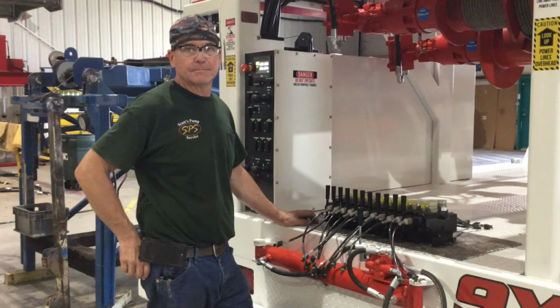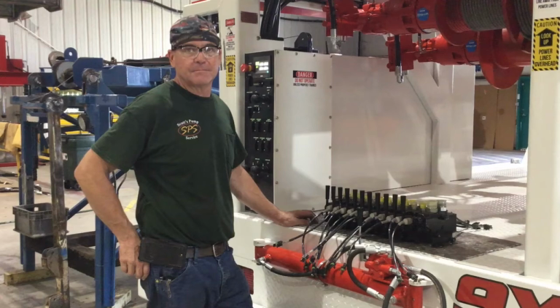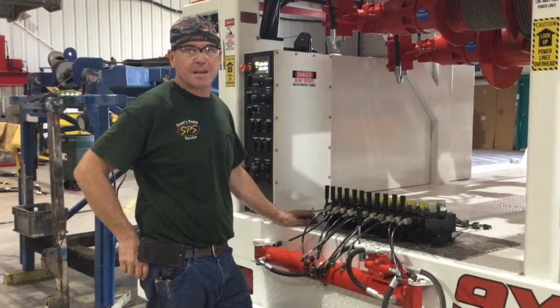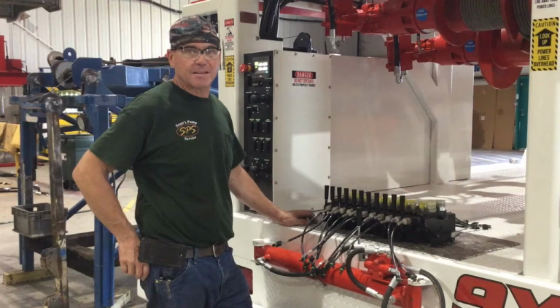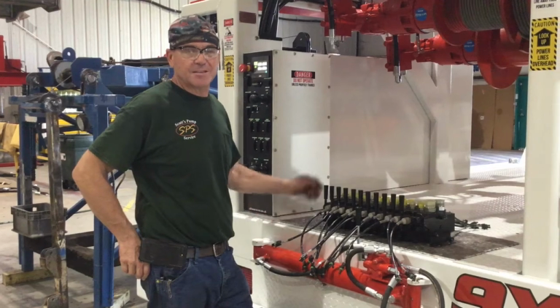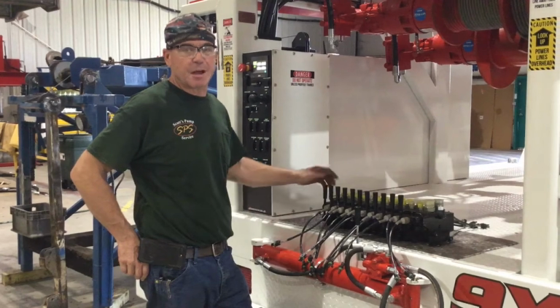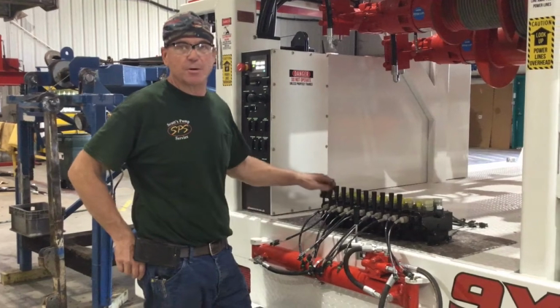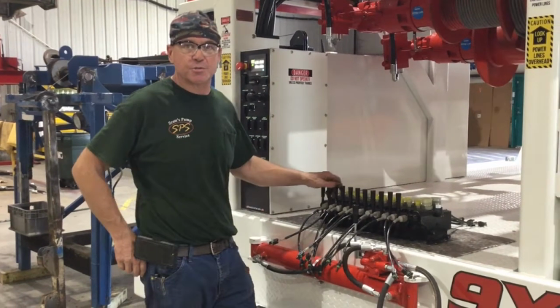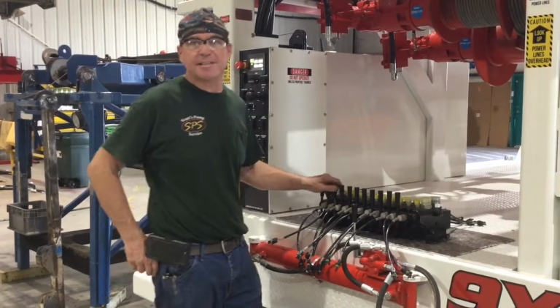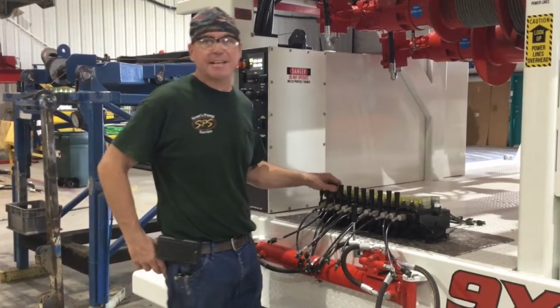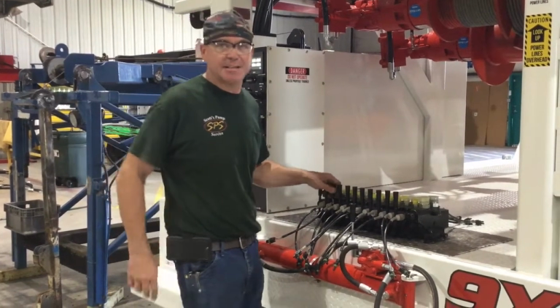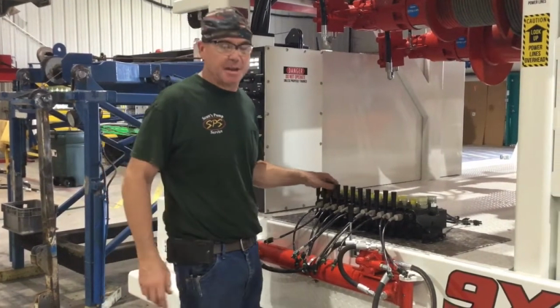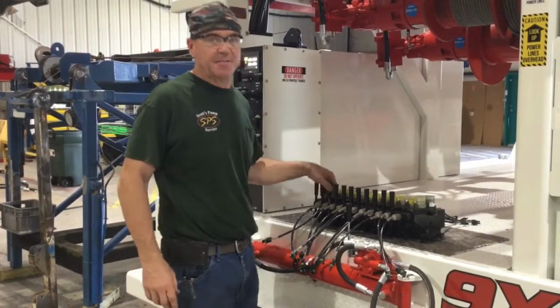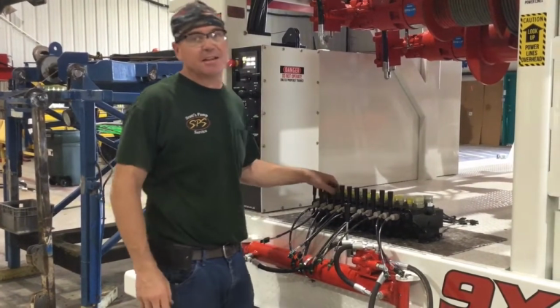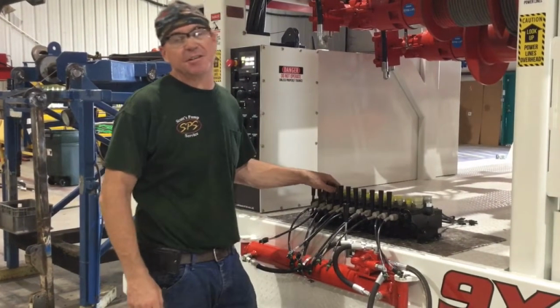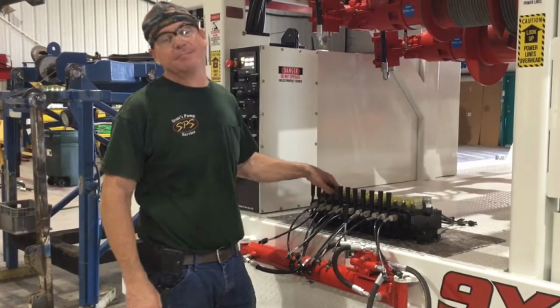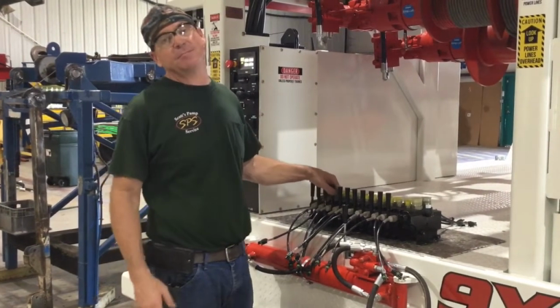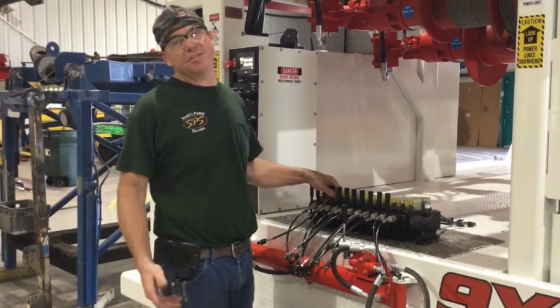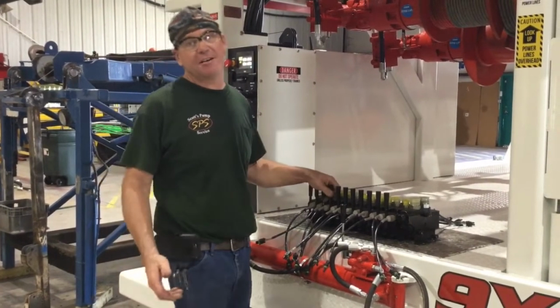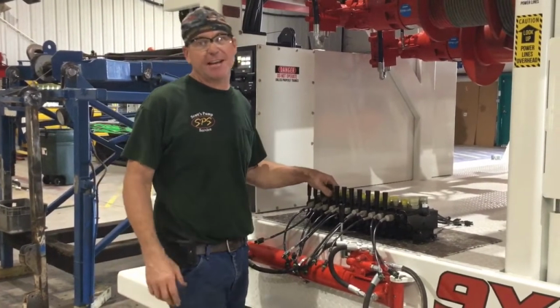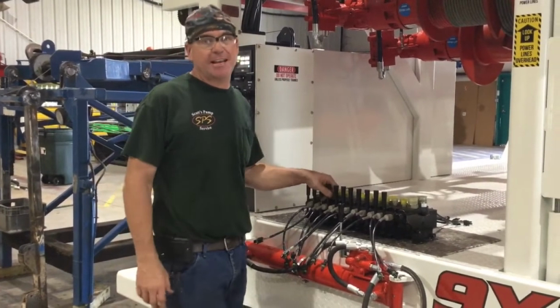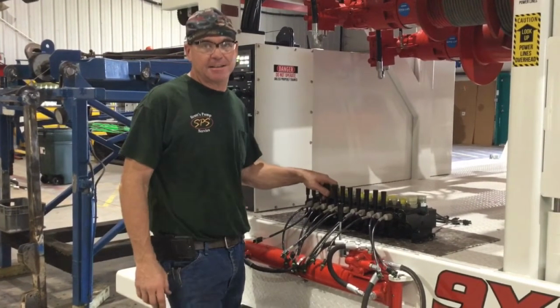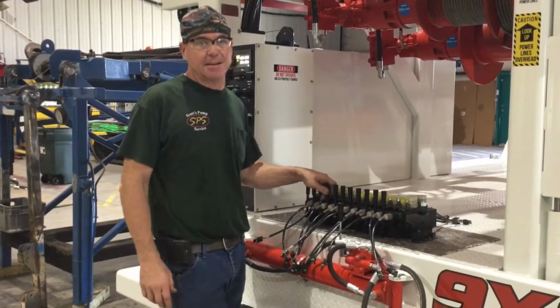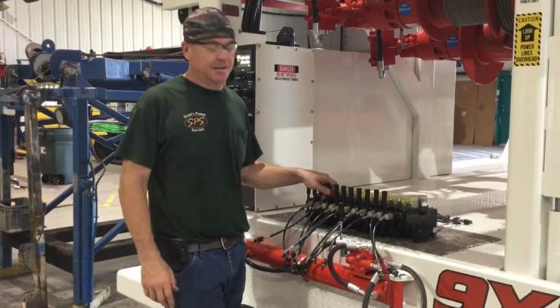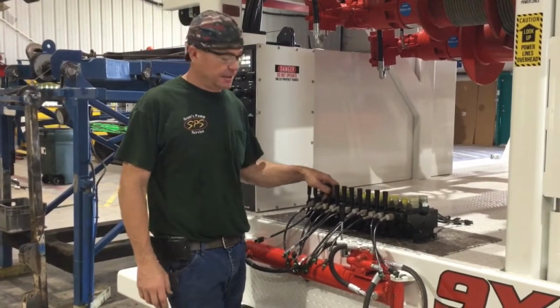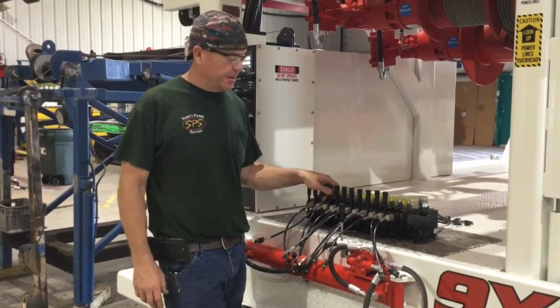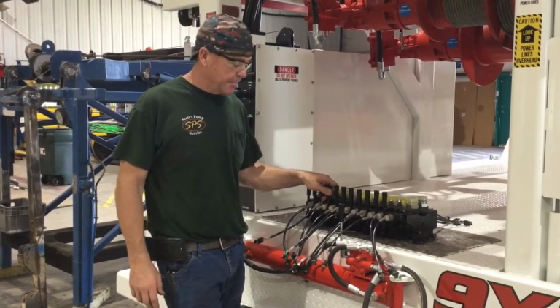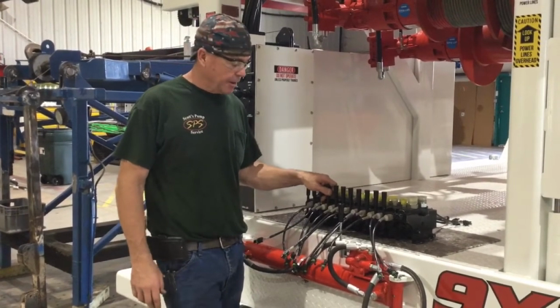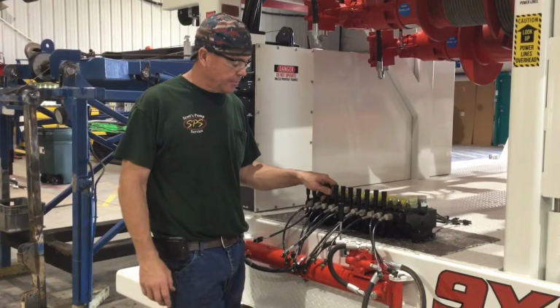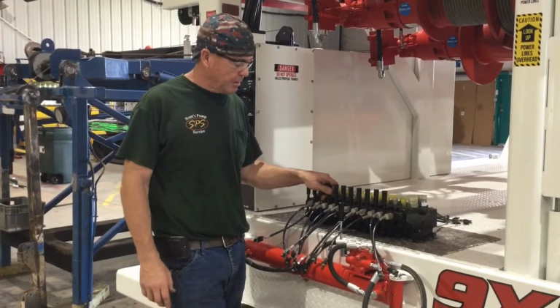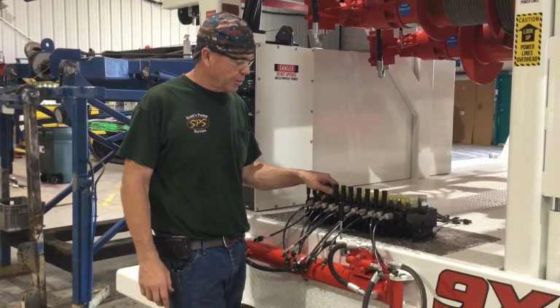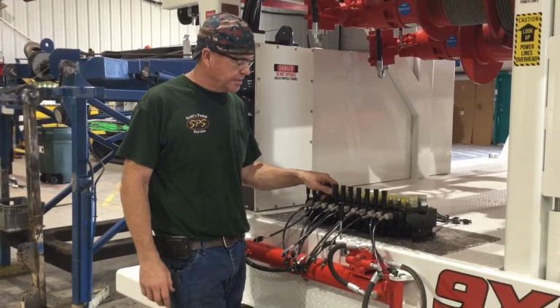Hey, this is Scott Mosier with TDH Manufacturing, here today to tell you a little bit about our pump hoist.